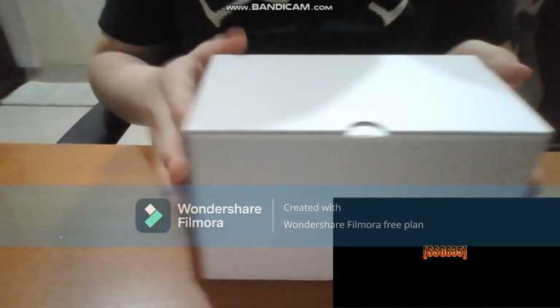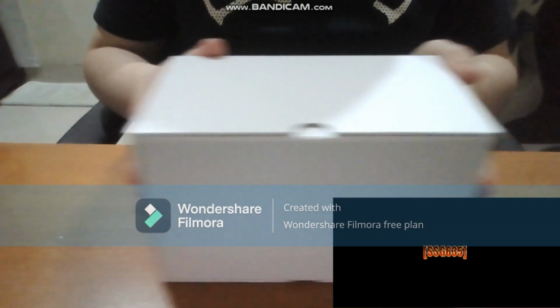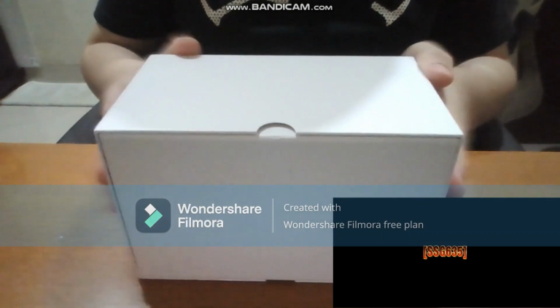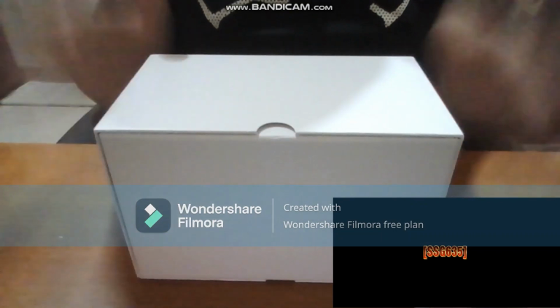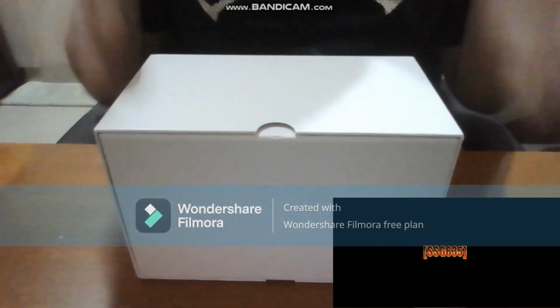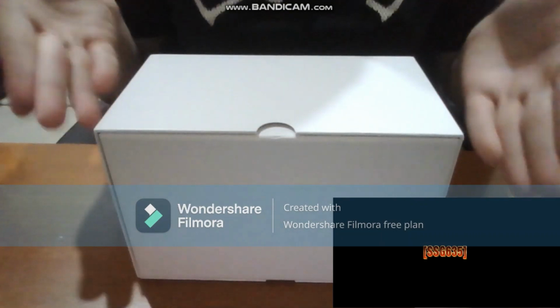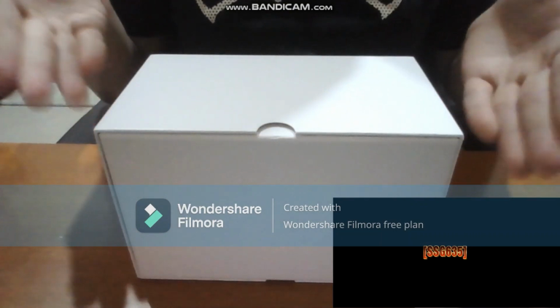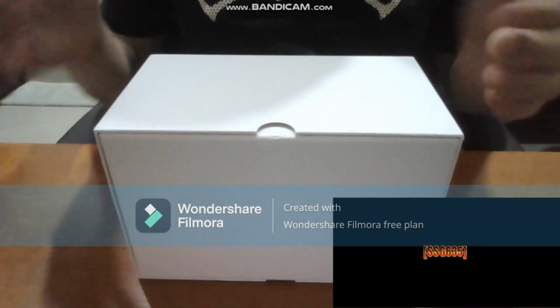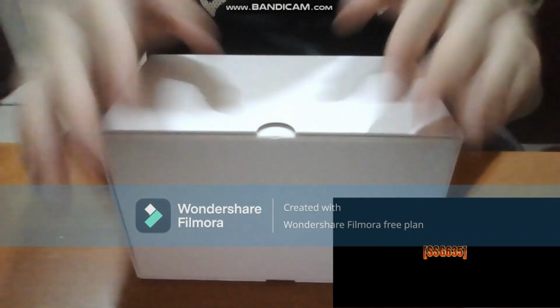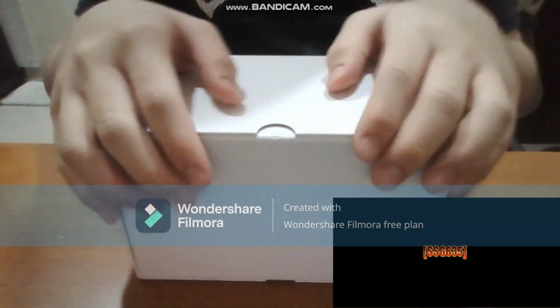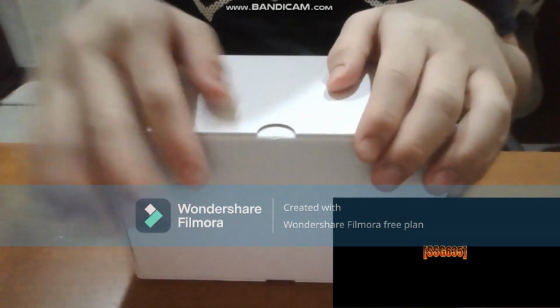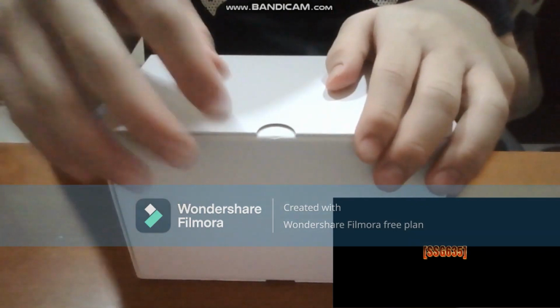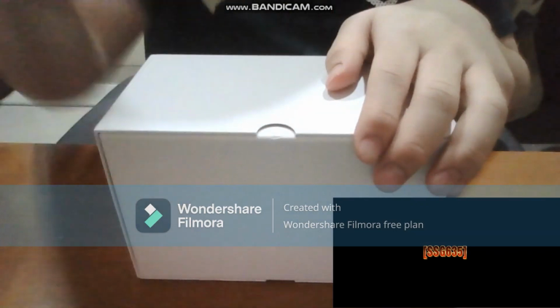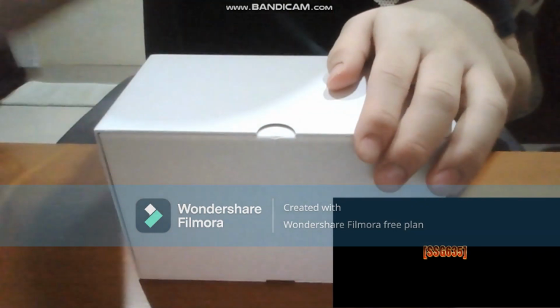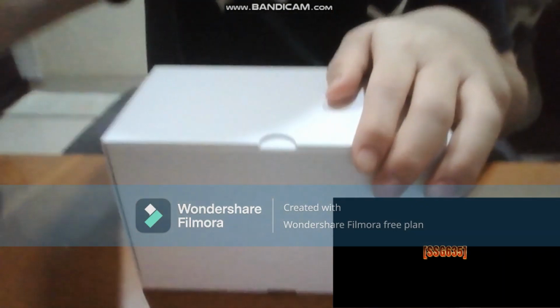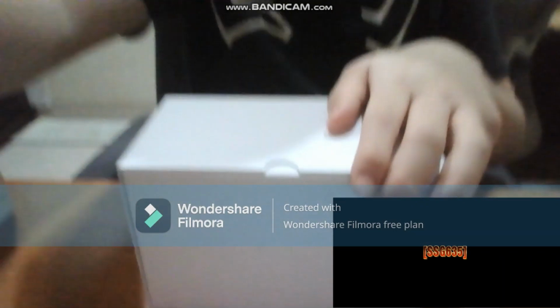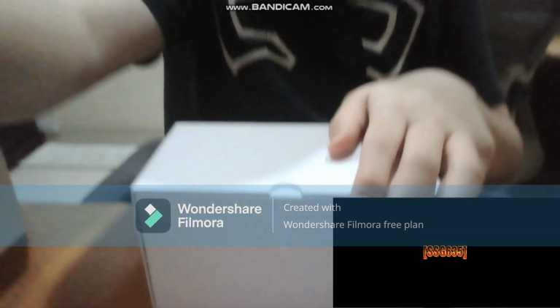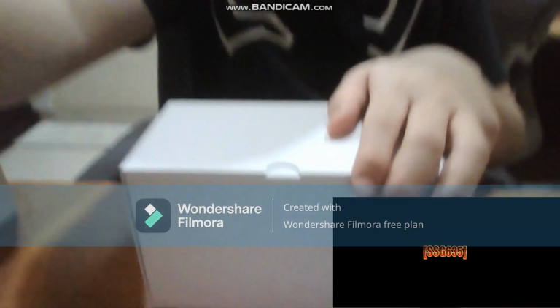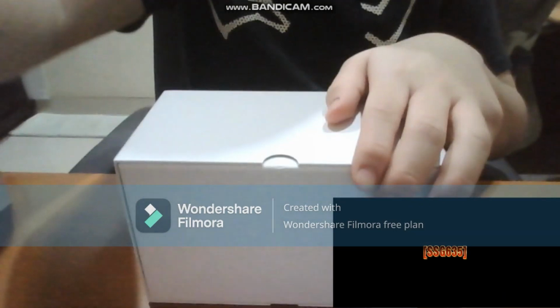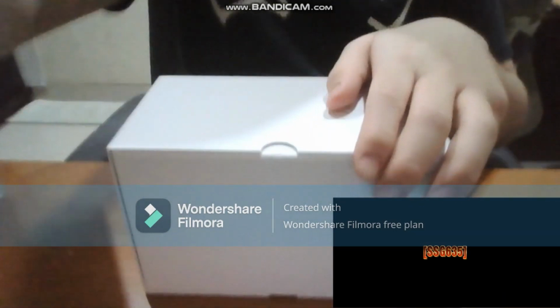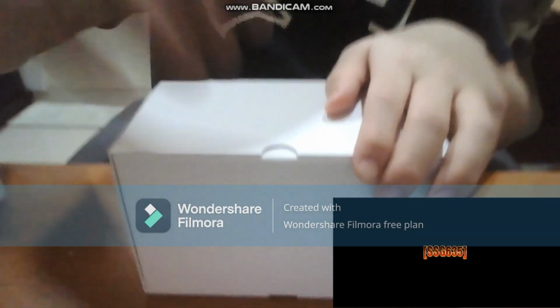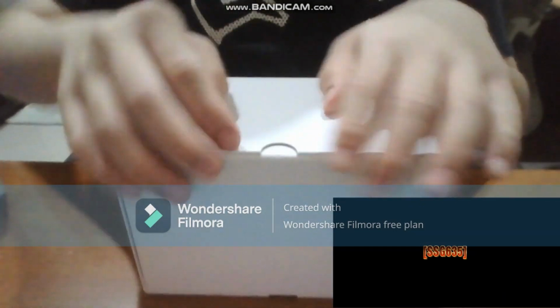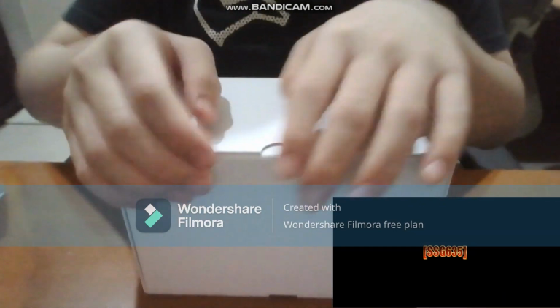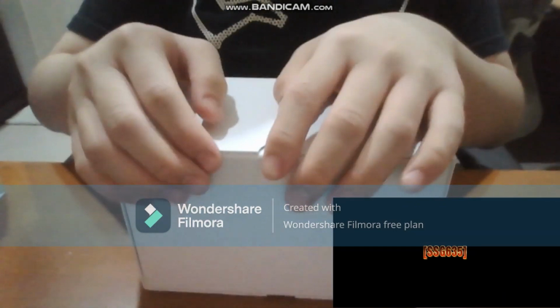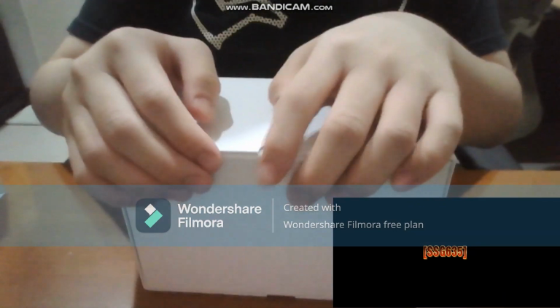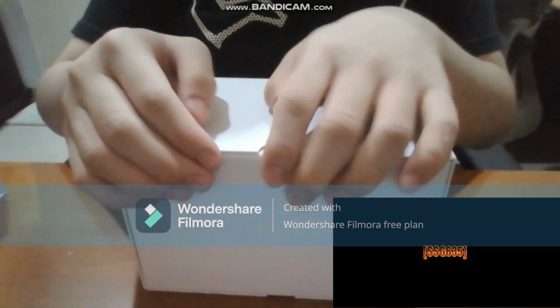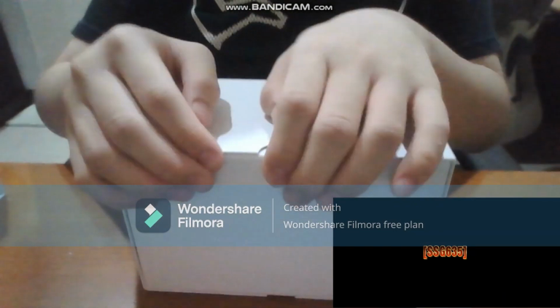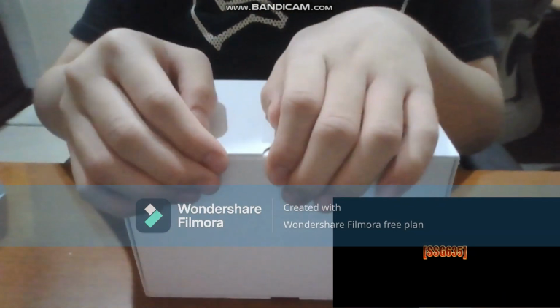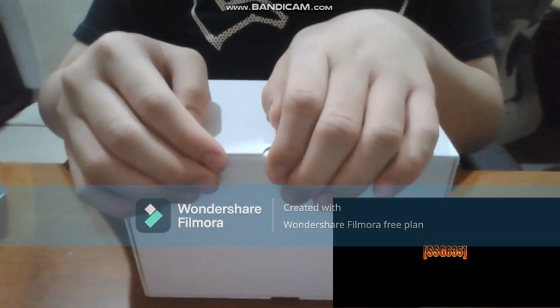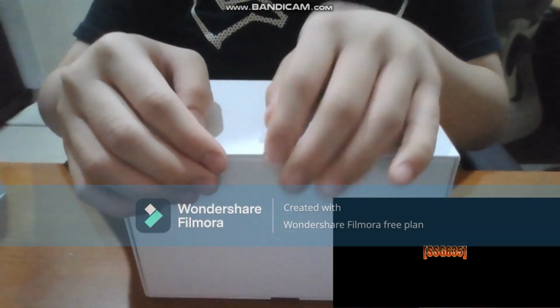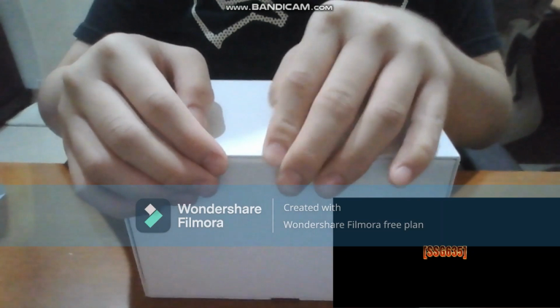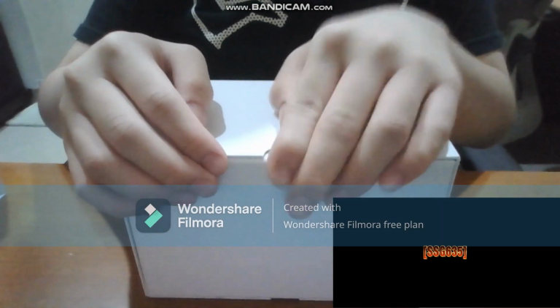This is the box right here. Let me deal with this camera. Let's open this thing.